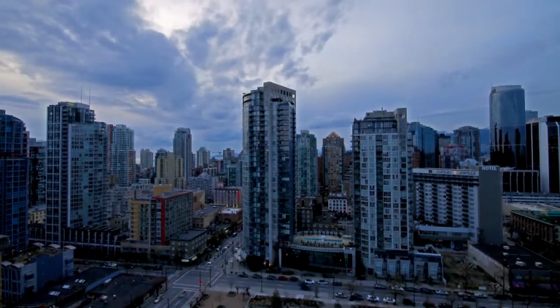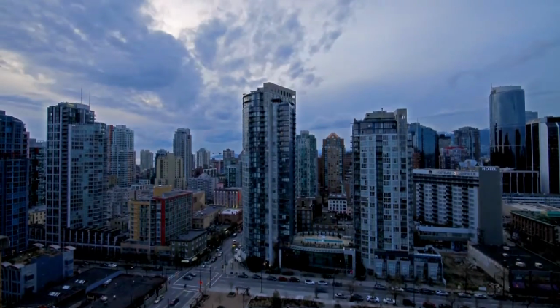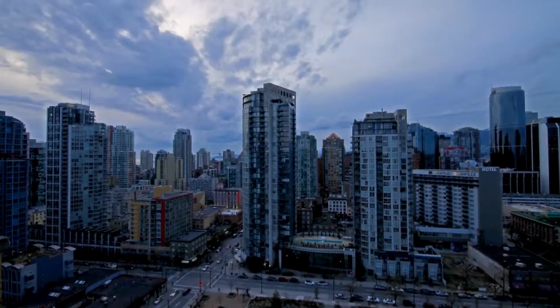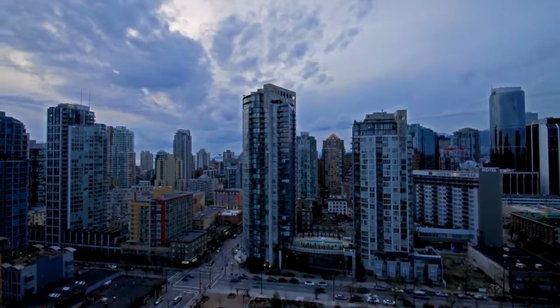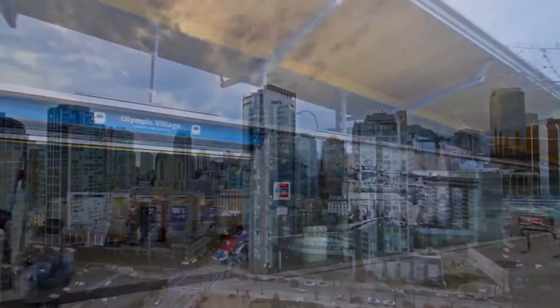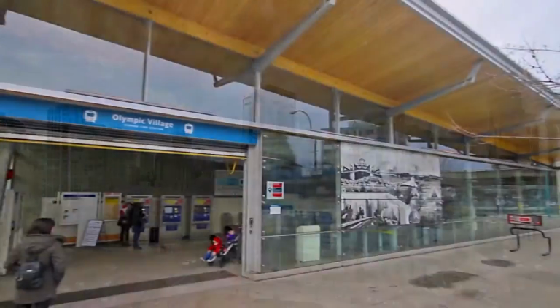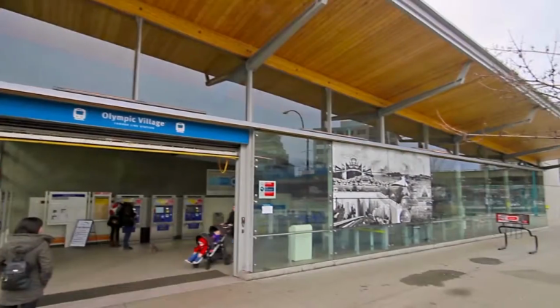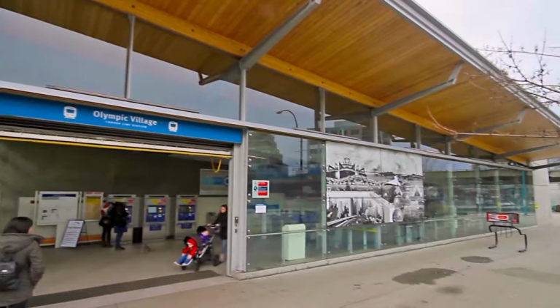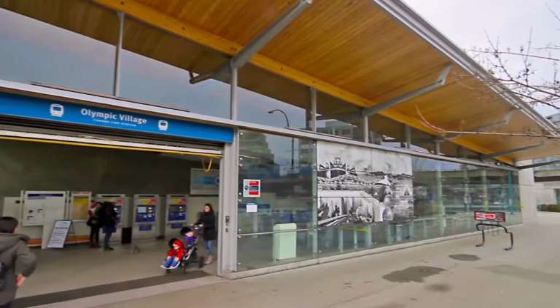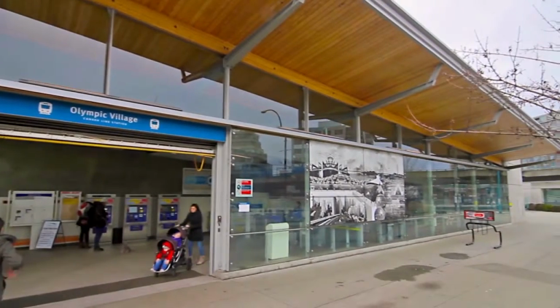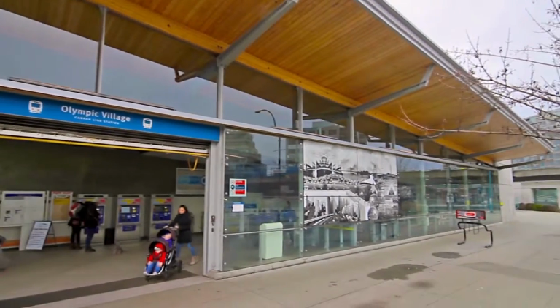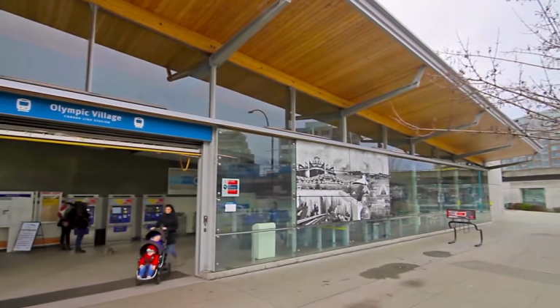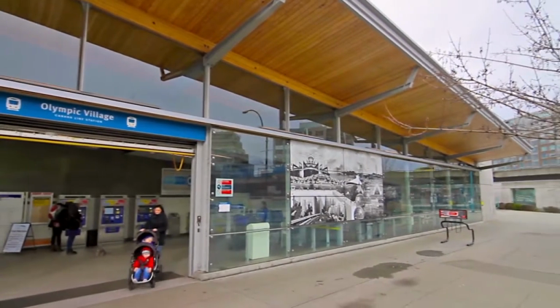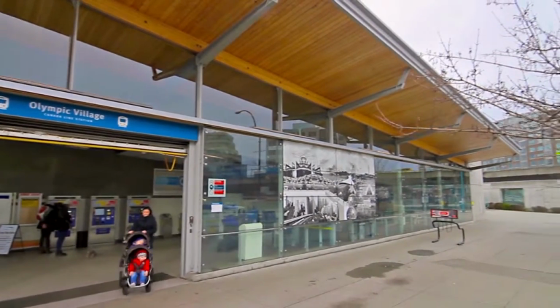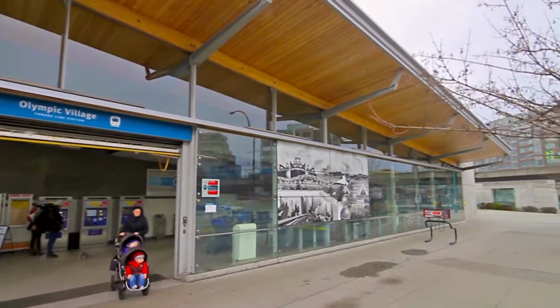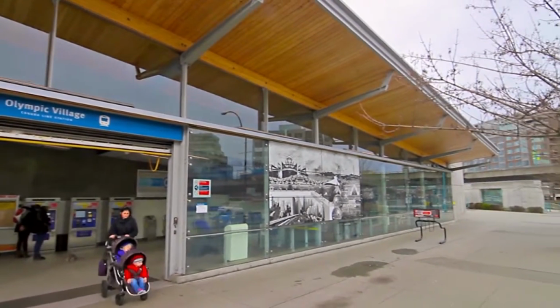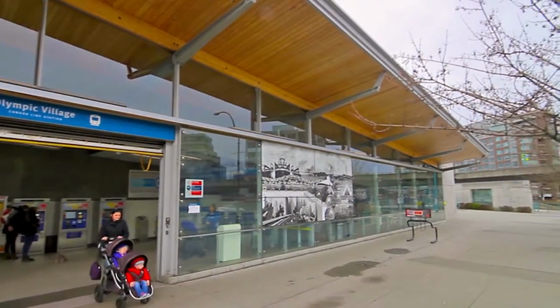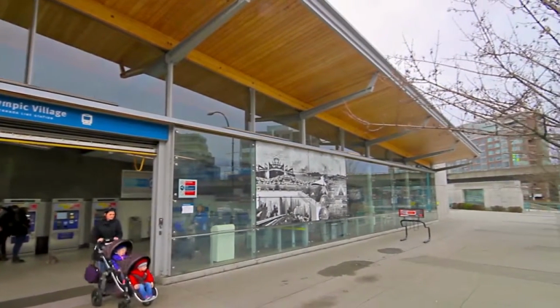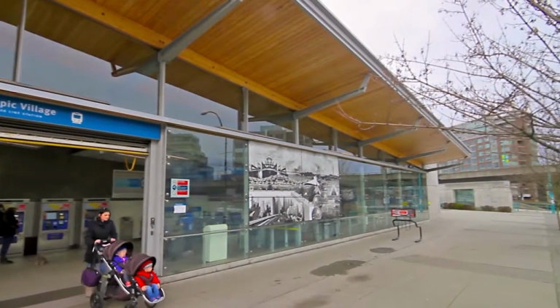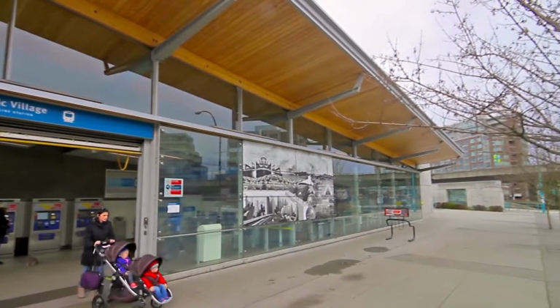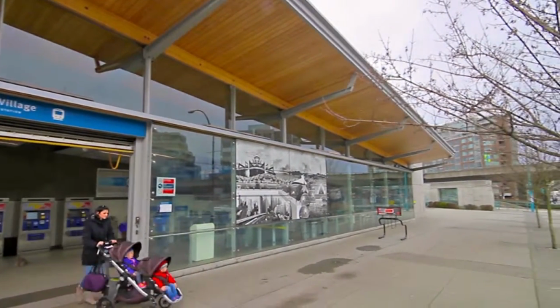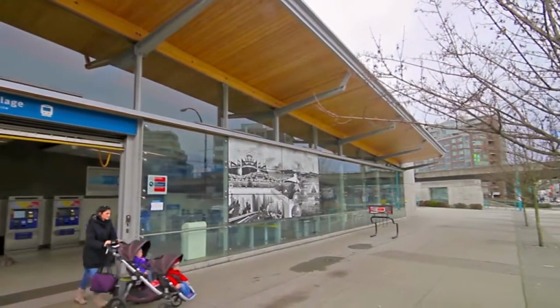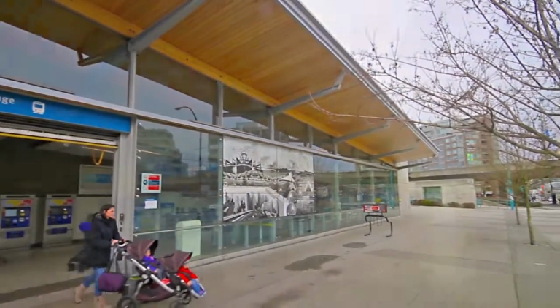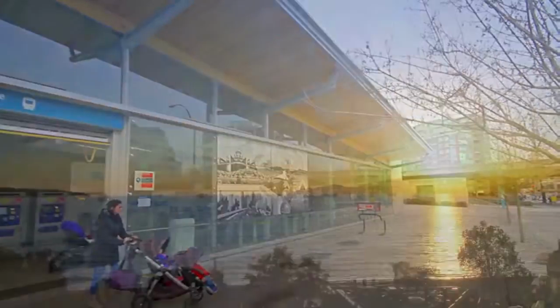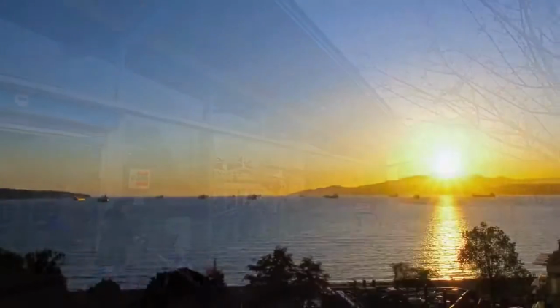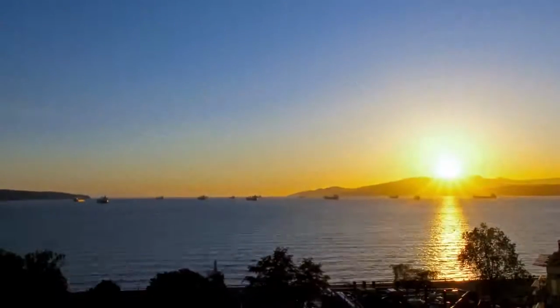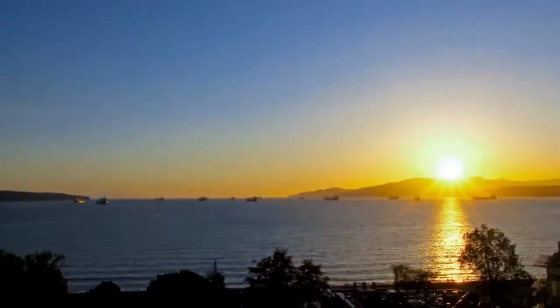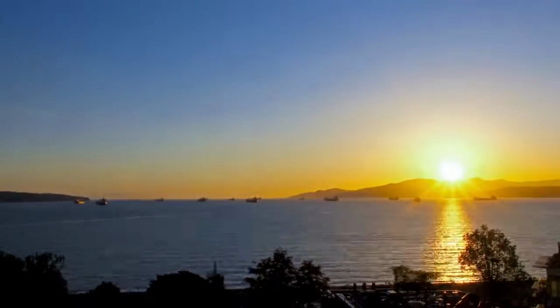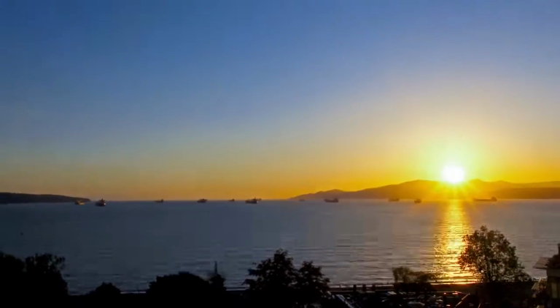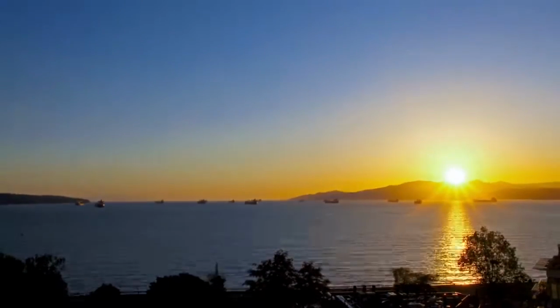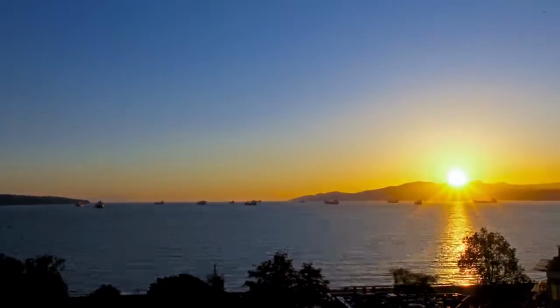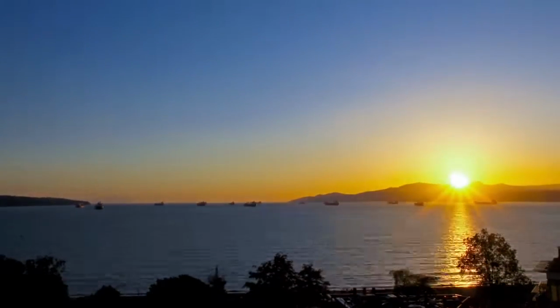Olympic Village is the closest SkyTrain Station to your home, which conveniently connects you to the rest of the lower mainland.